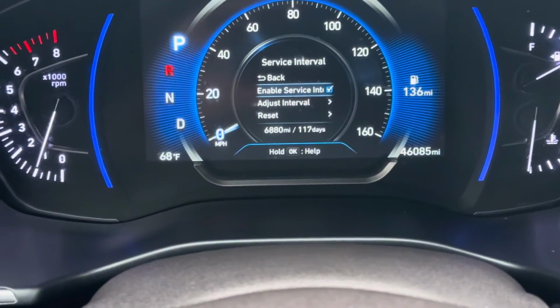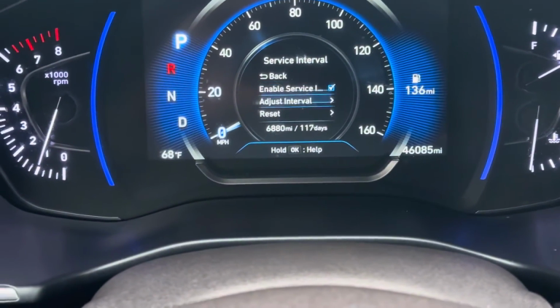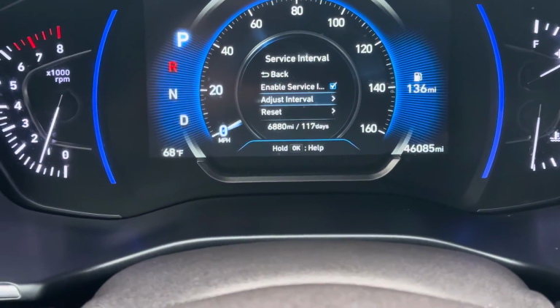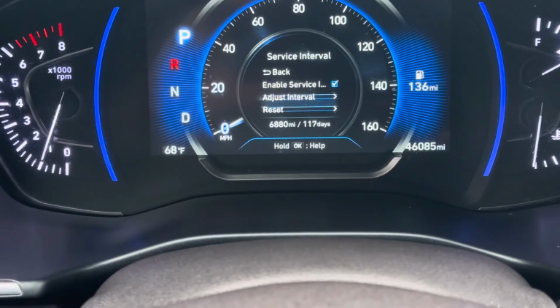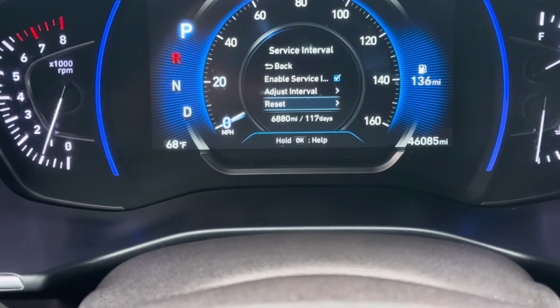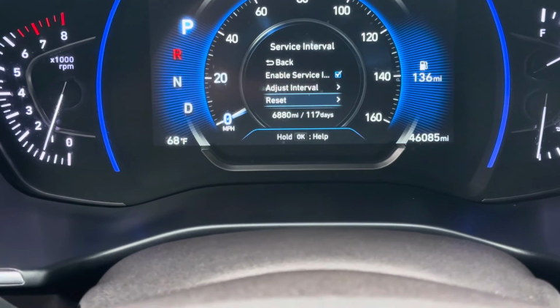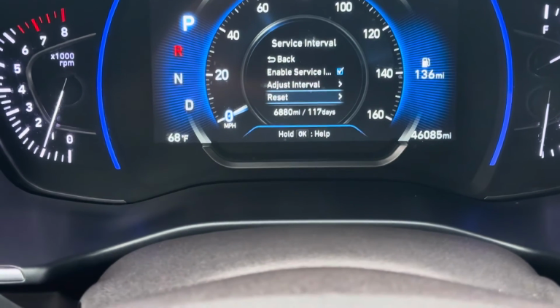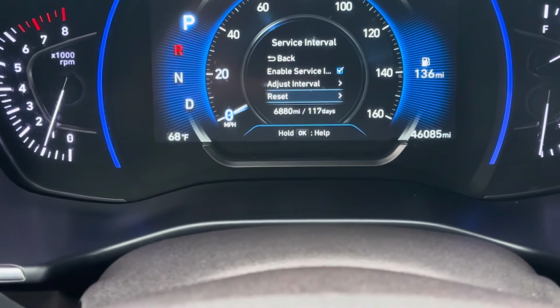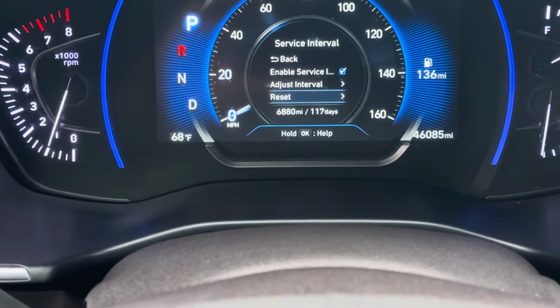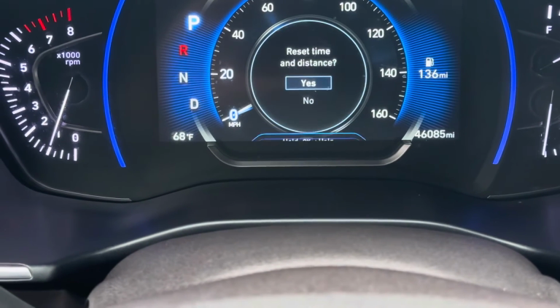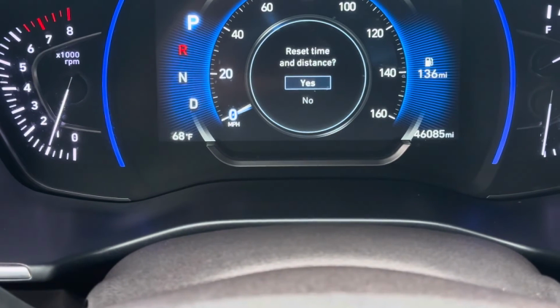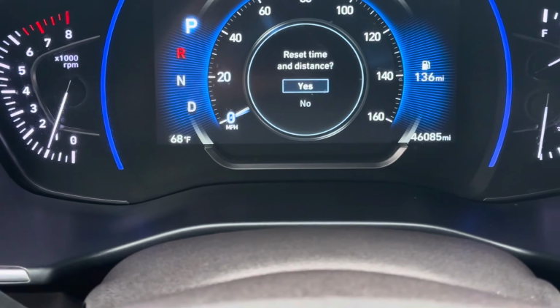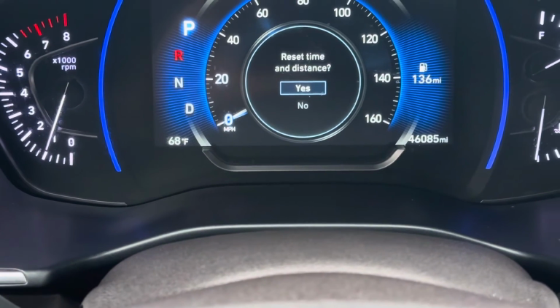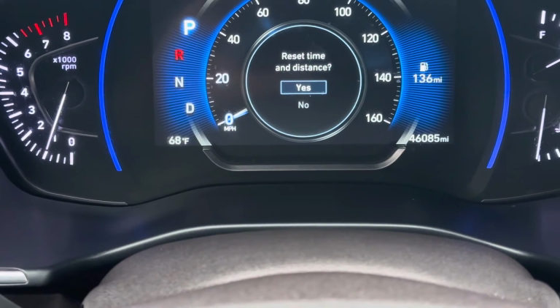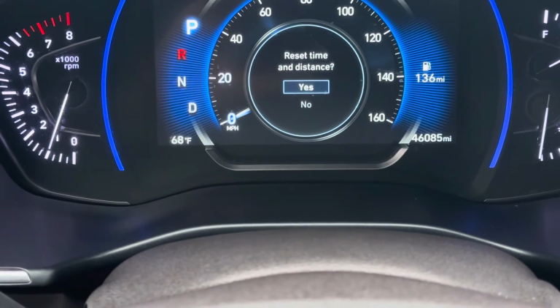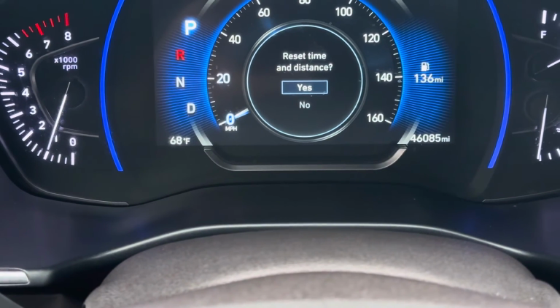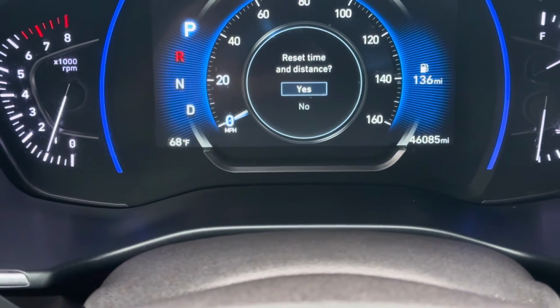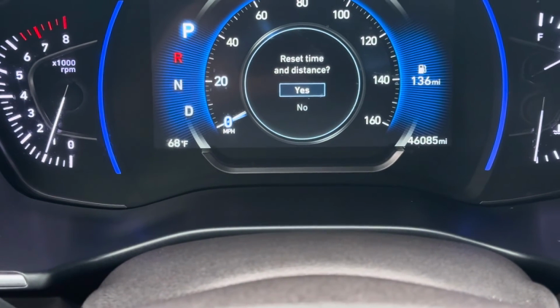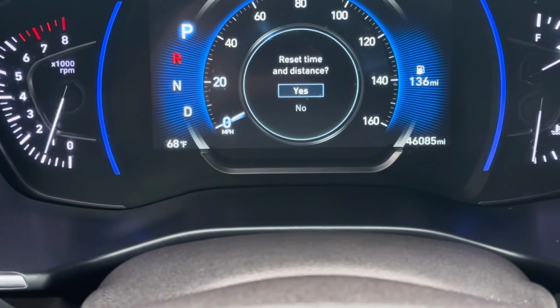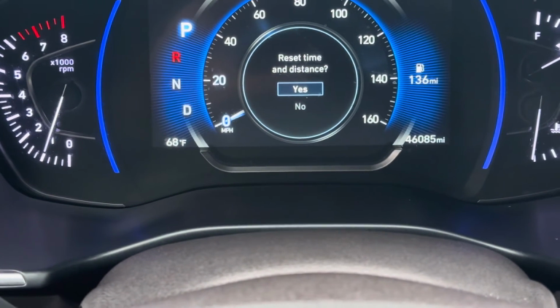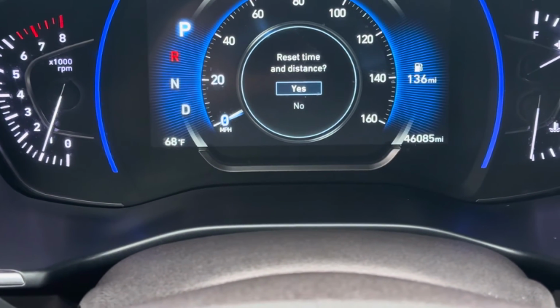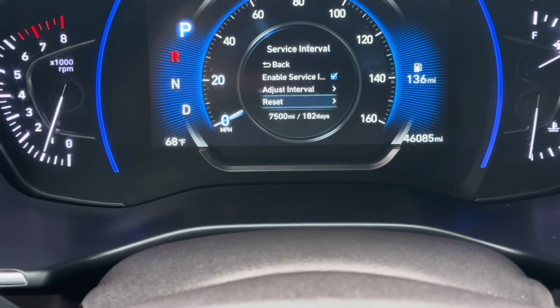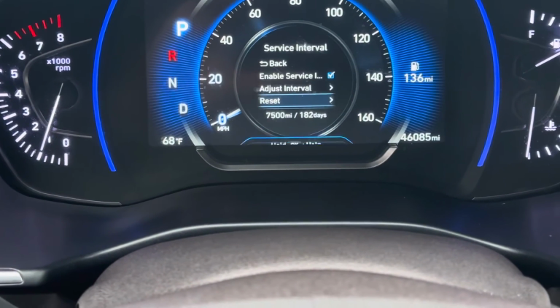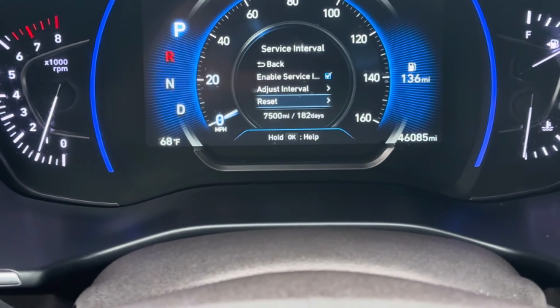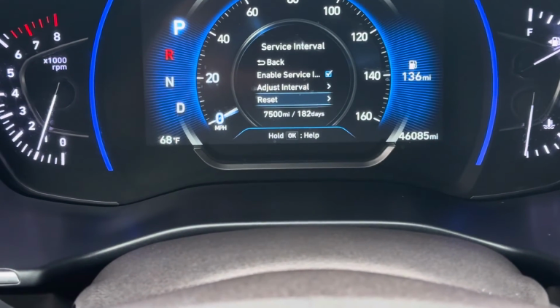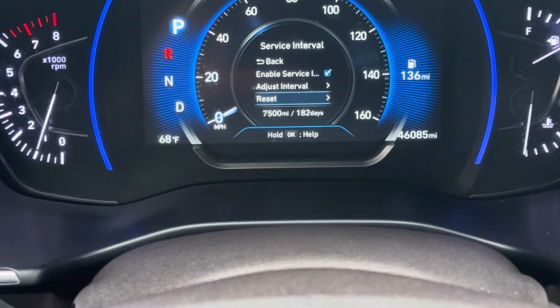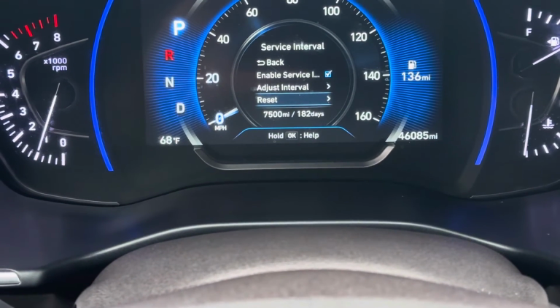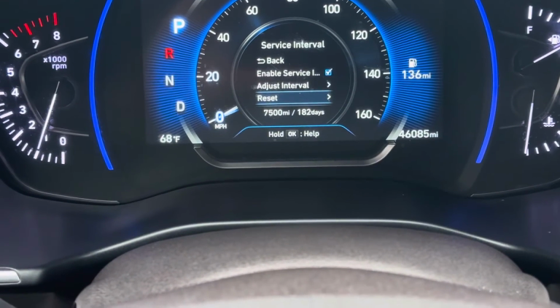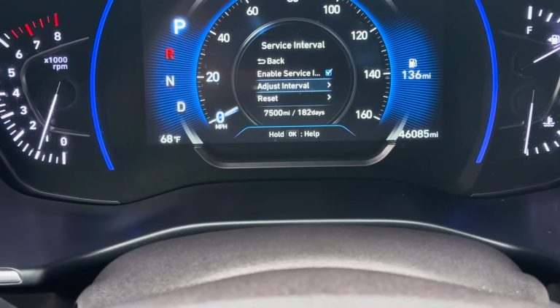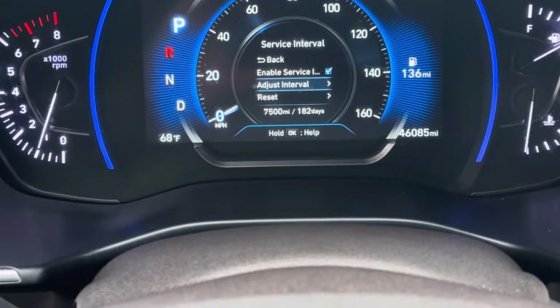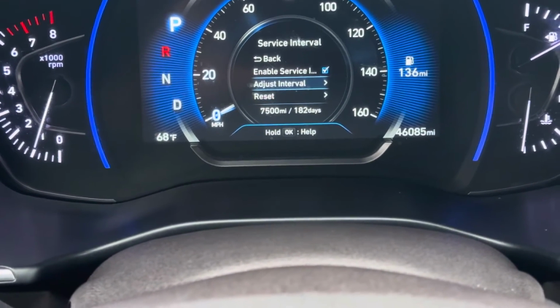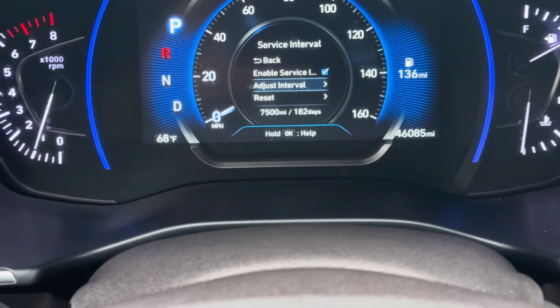When you go into service interval, you're just gonna go down to where it says reset, hit OK. And if you want to reset distance and time, hit yes.